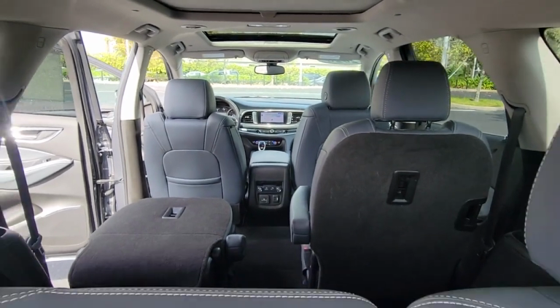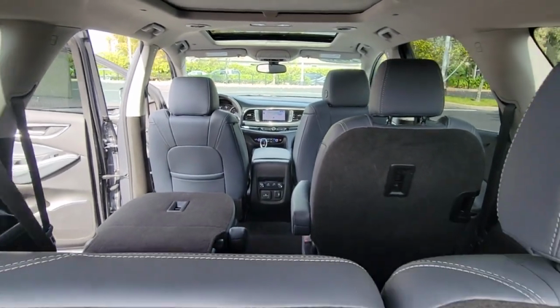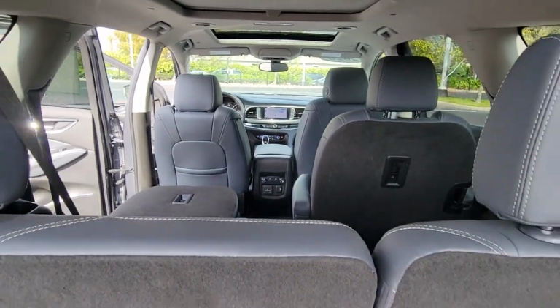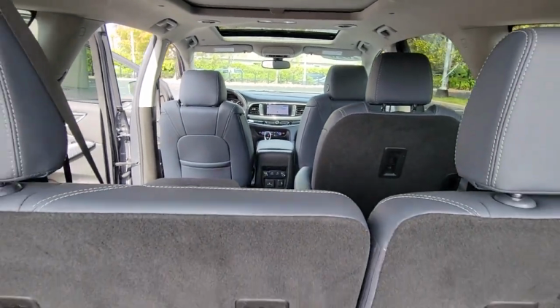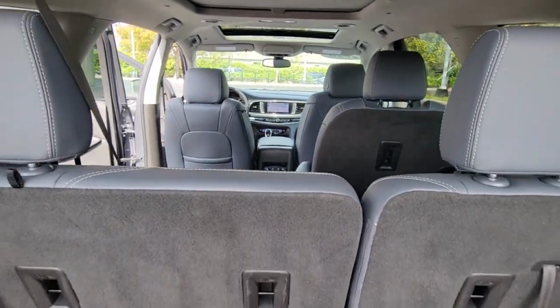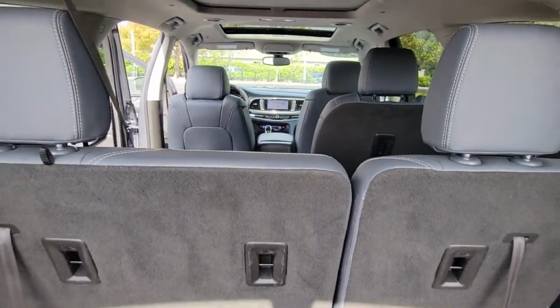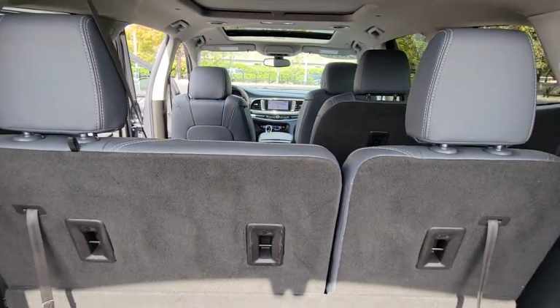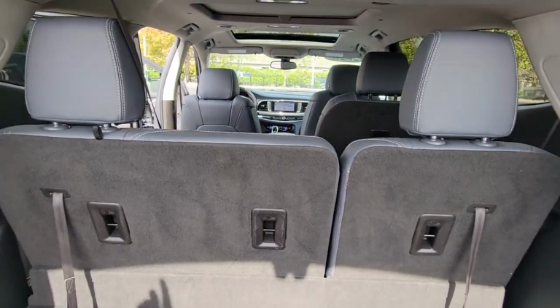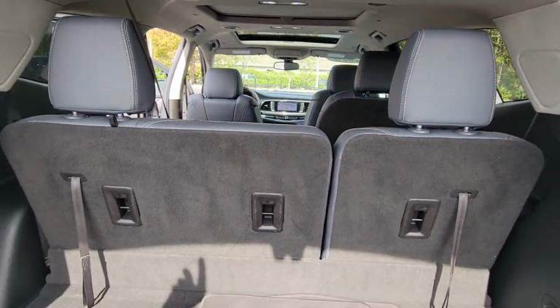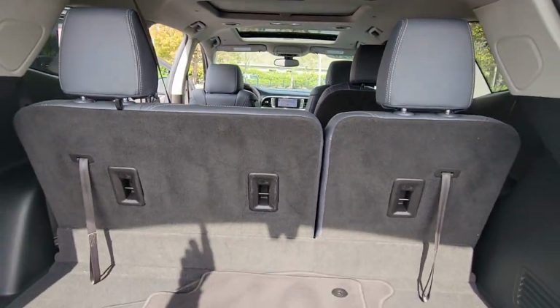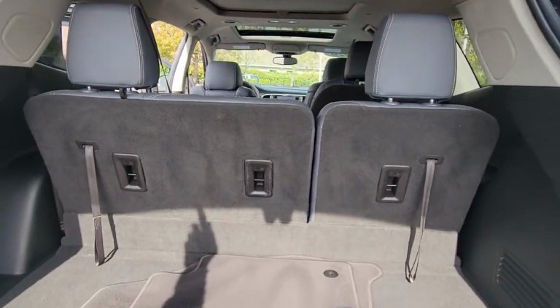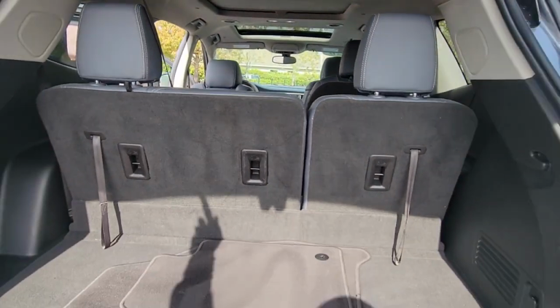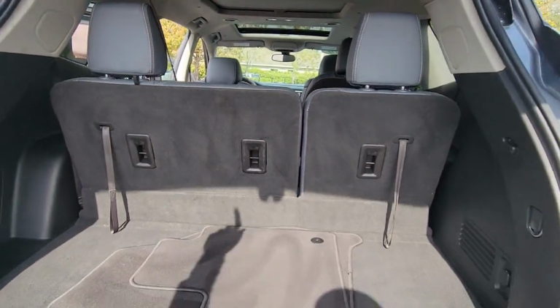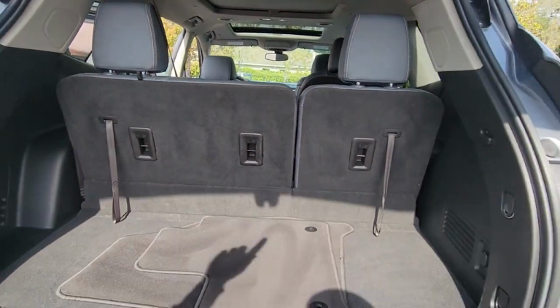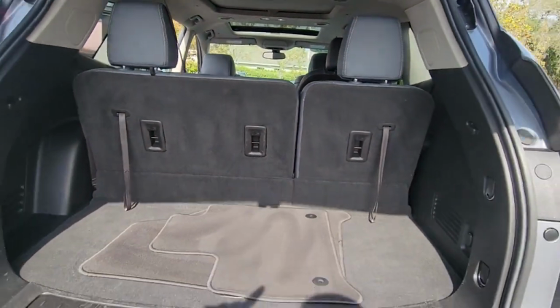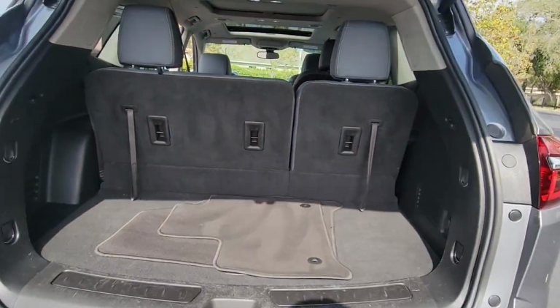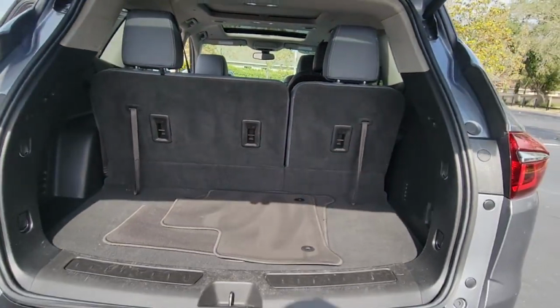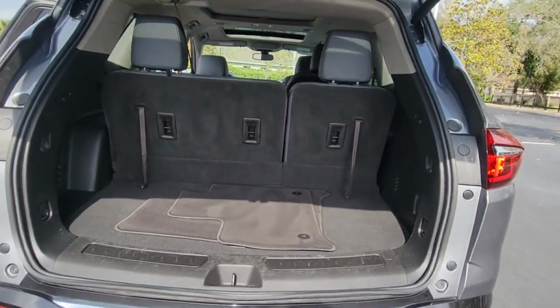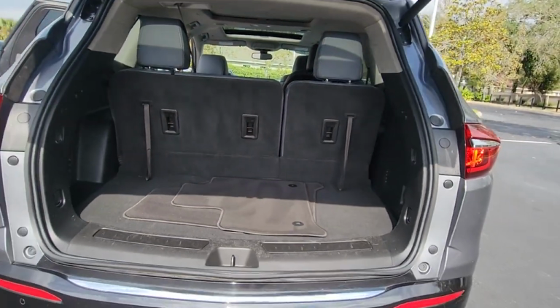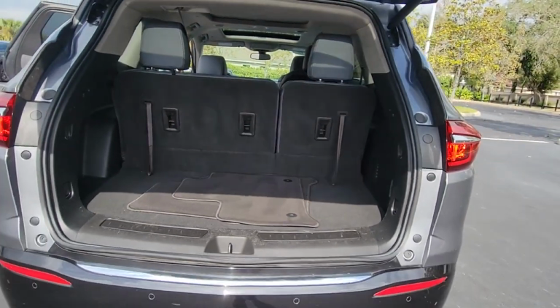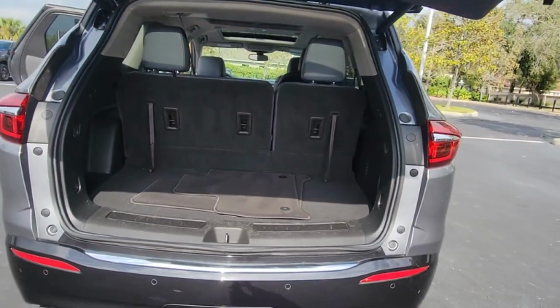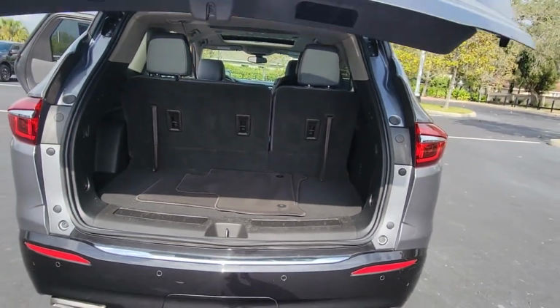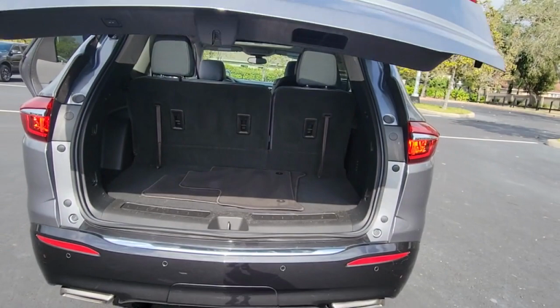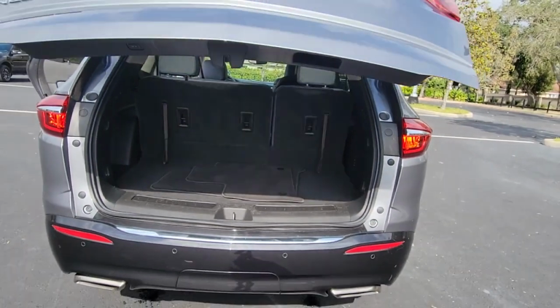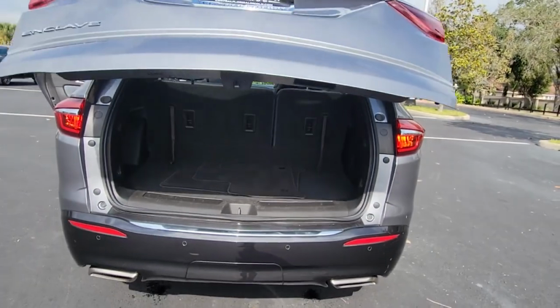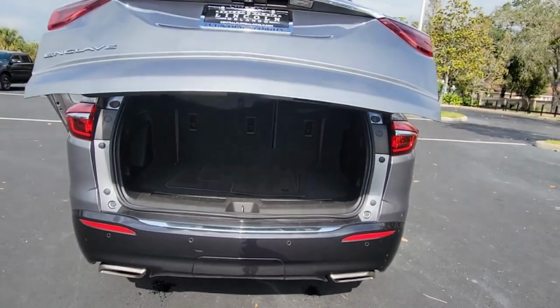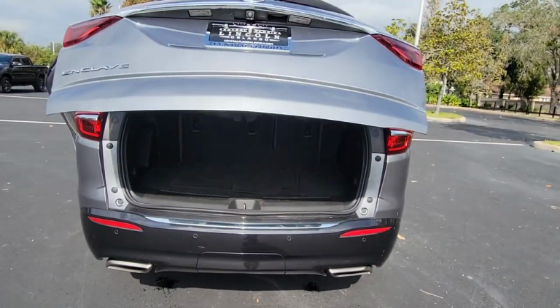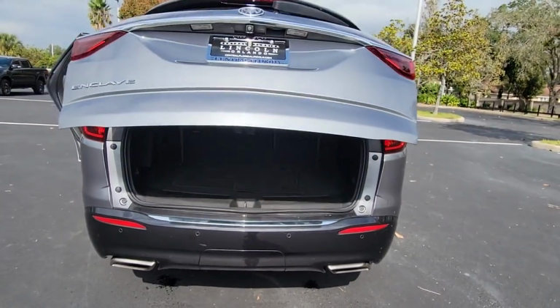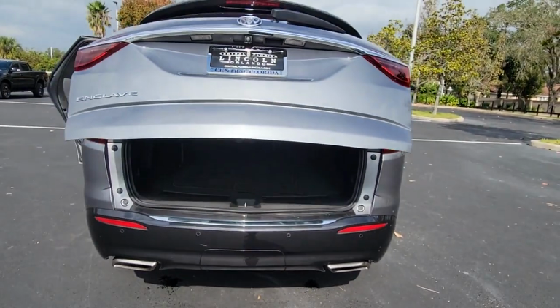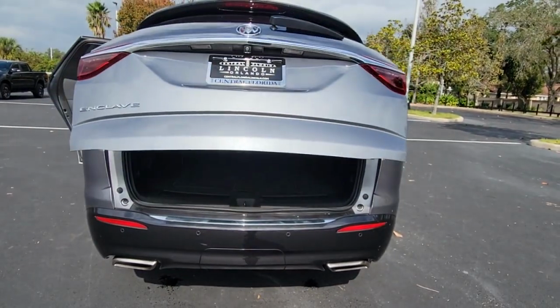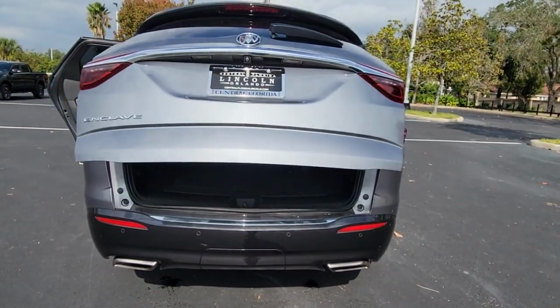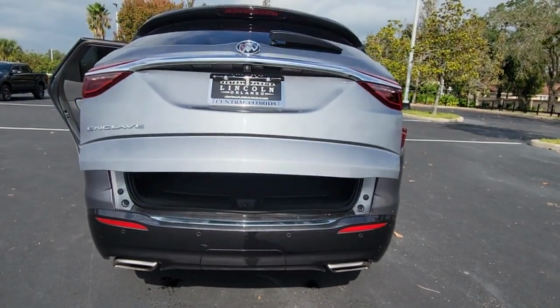The Enclave gives you the satisfaction of knowing you are driving excellence. Call us today for a road test.